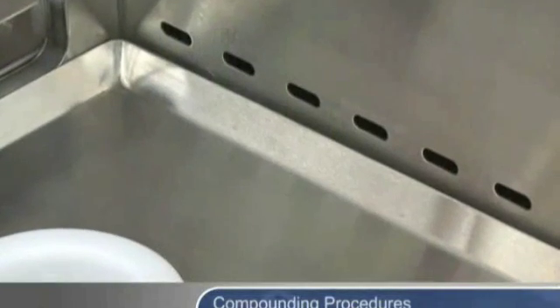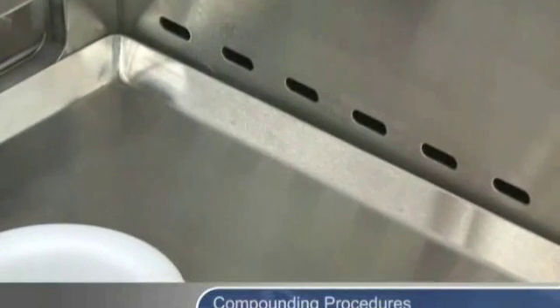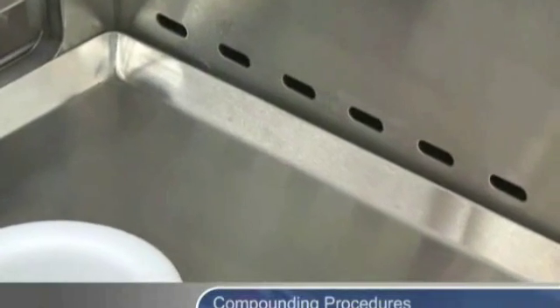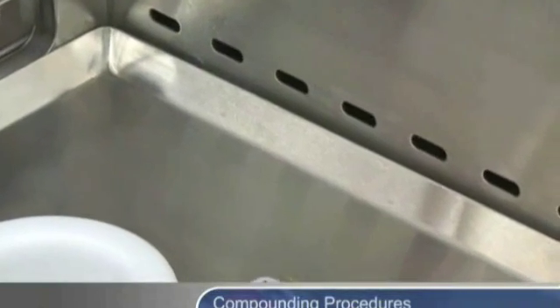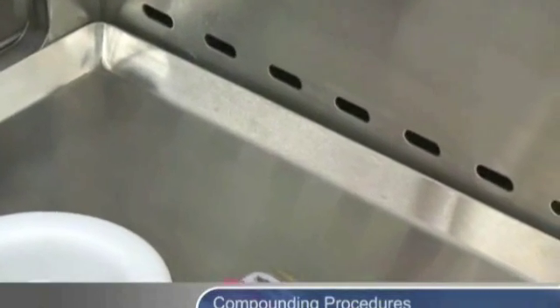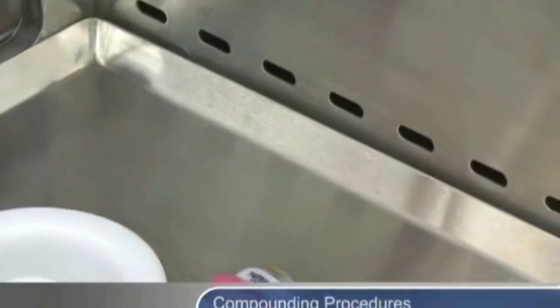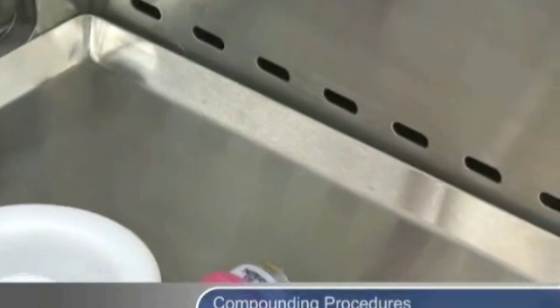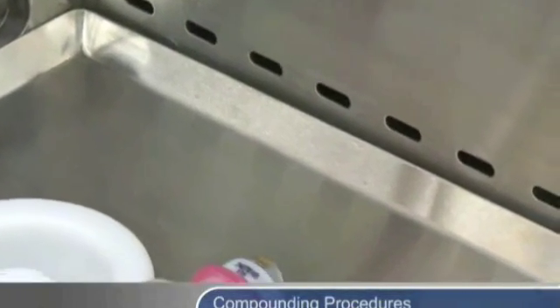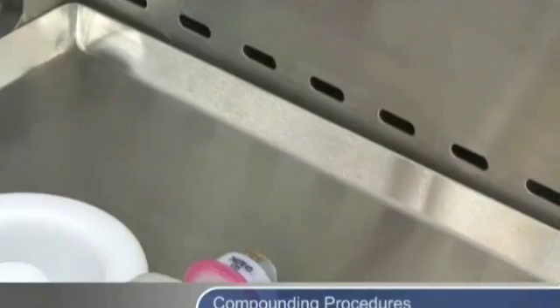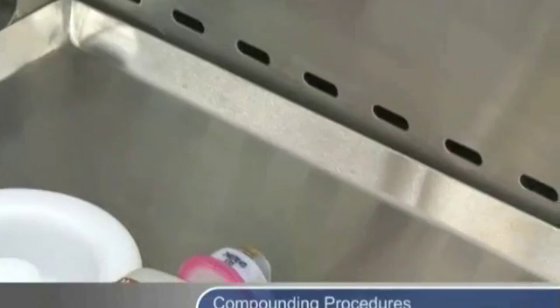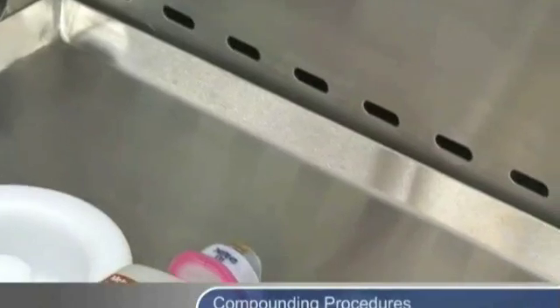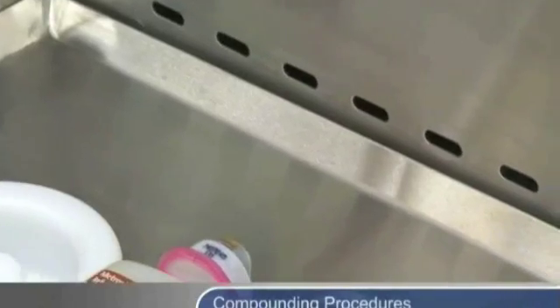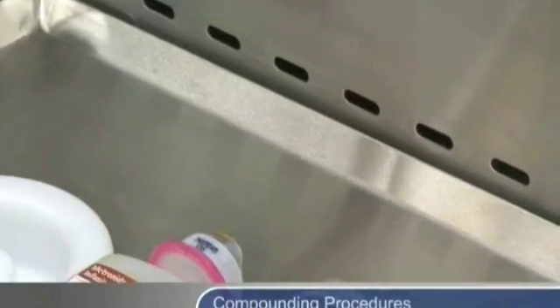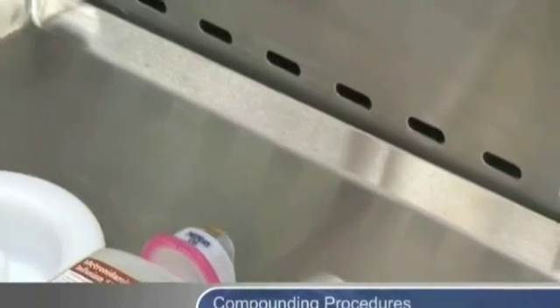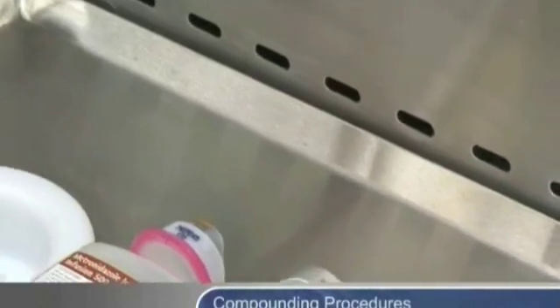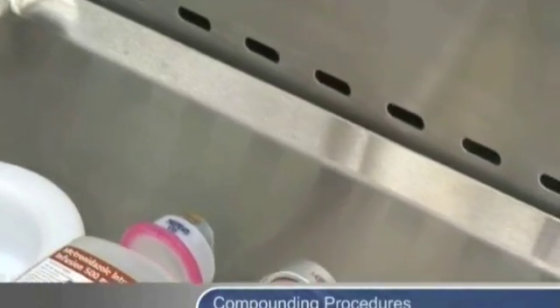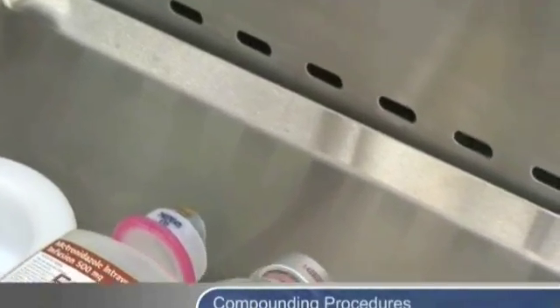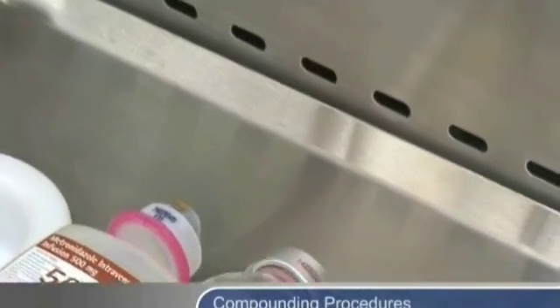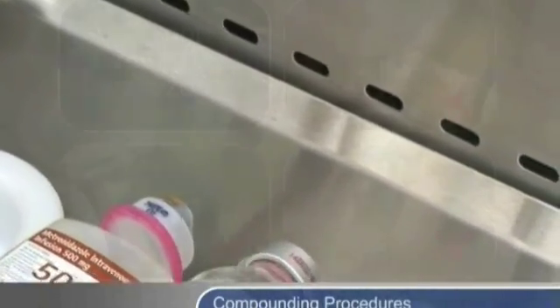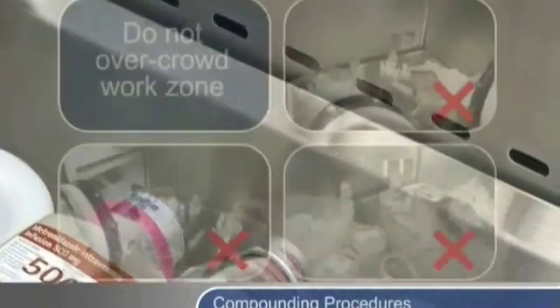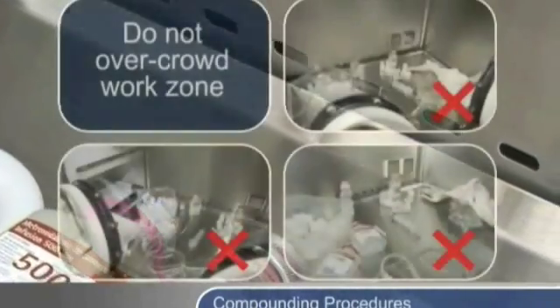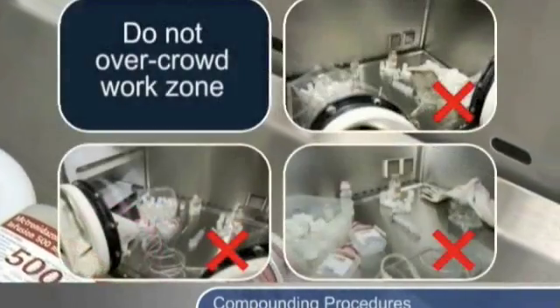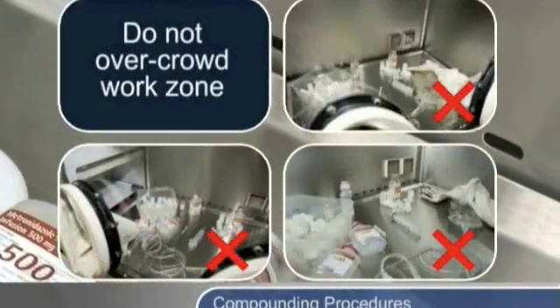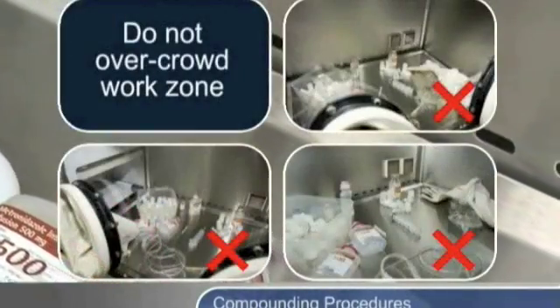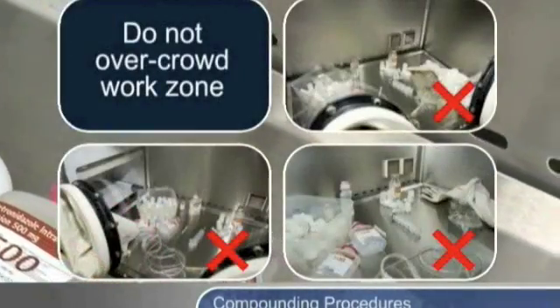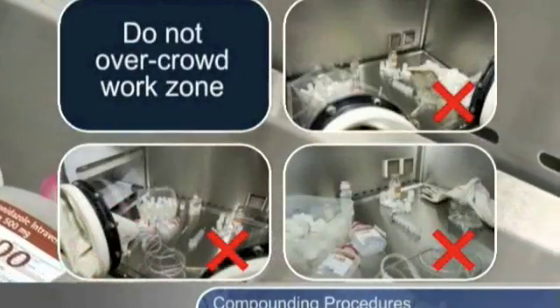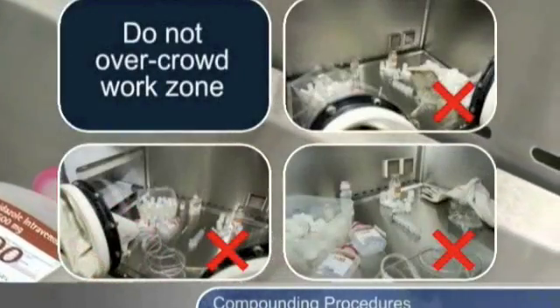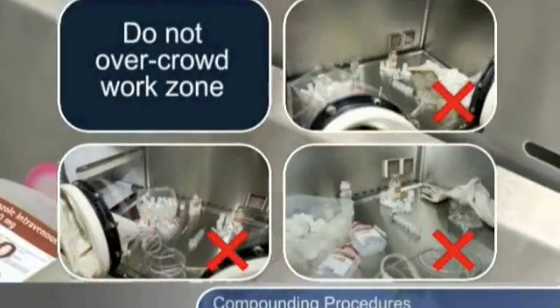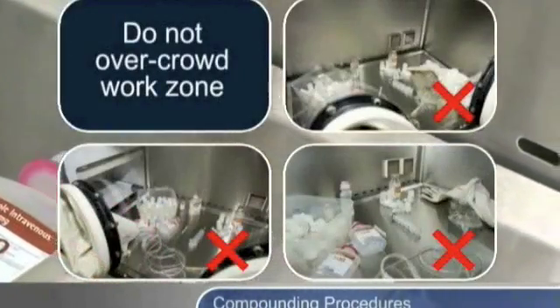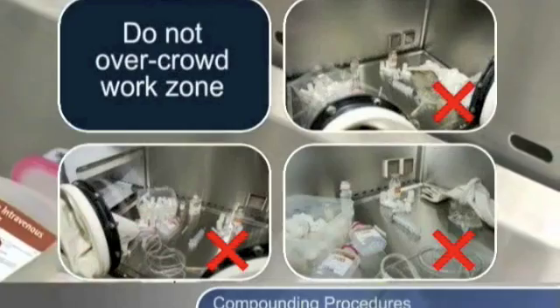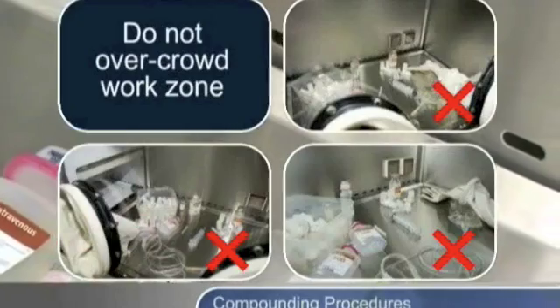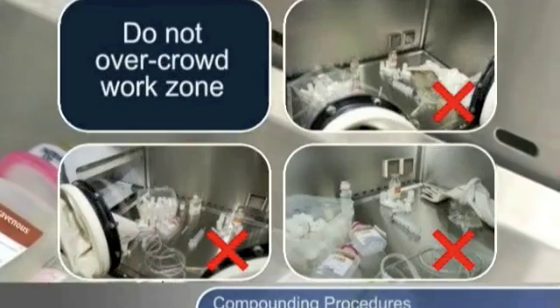Ensure the air grills in the interior of the isolator are not obstructed. Do not overcrowd the work zone.